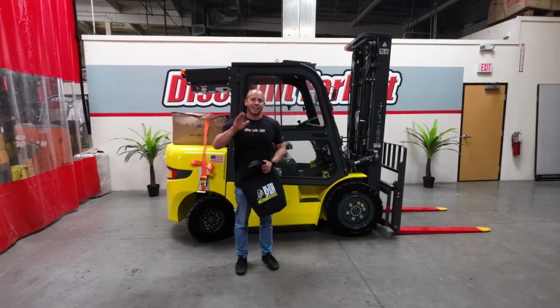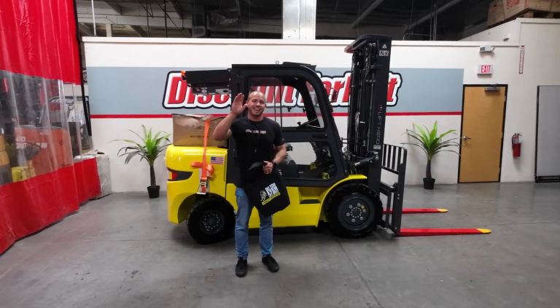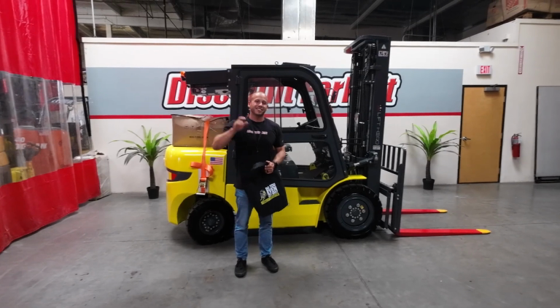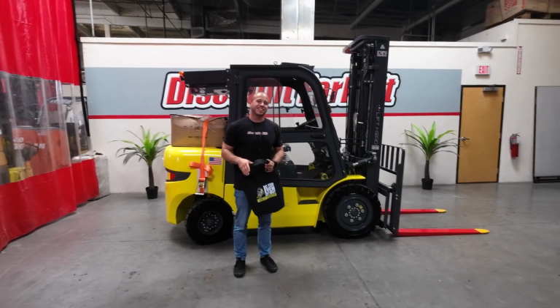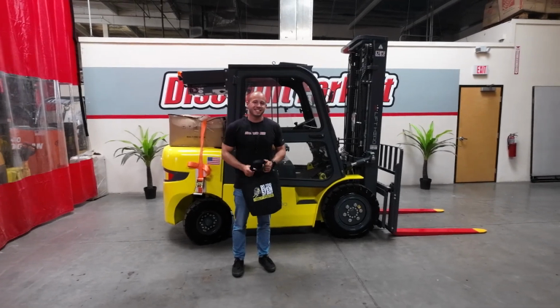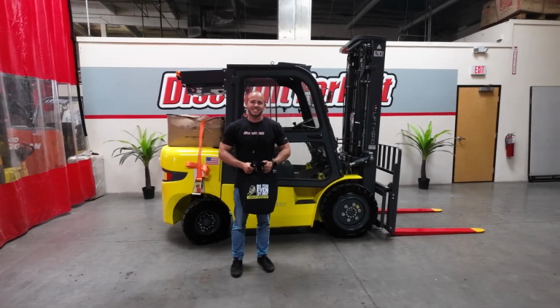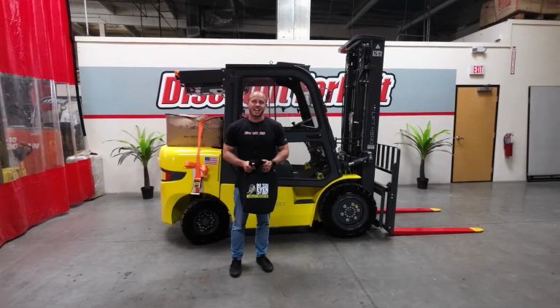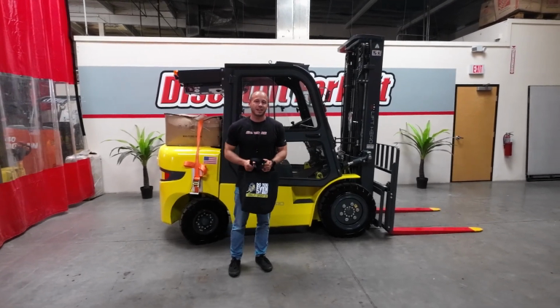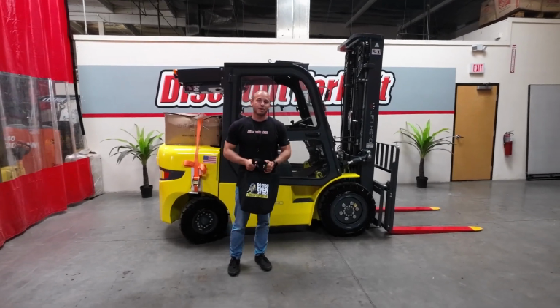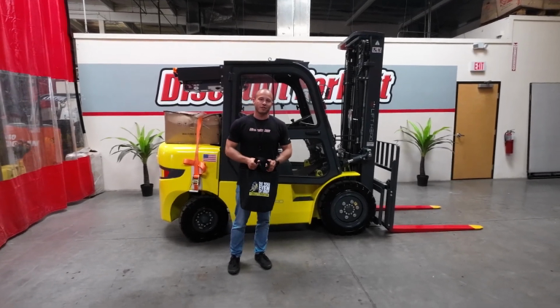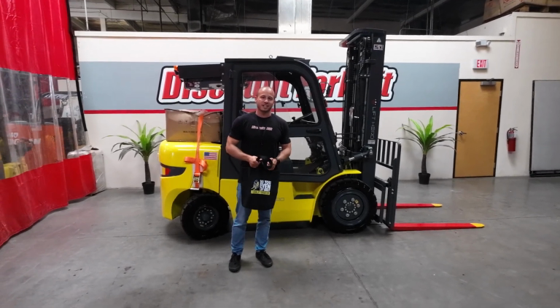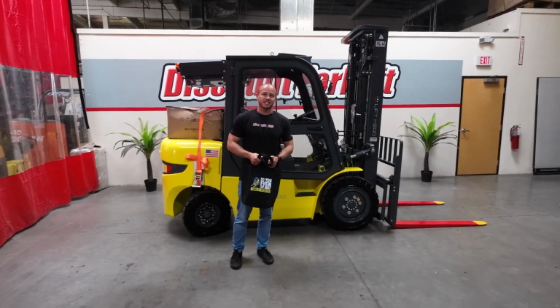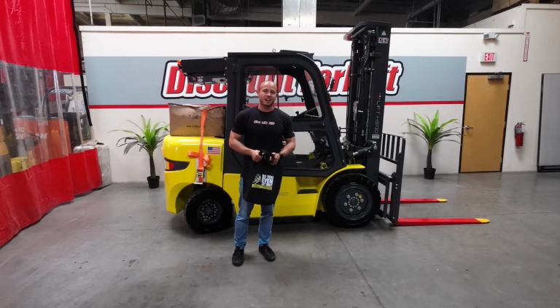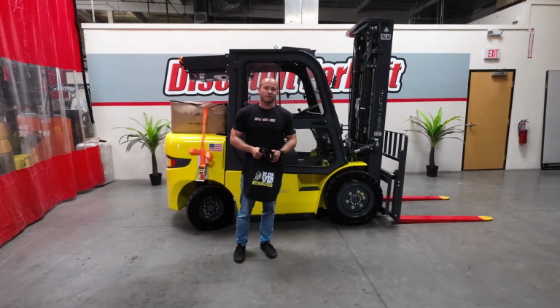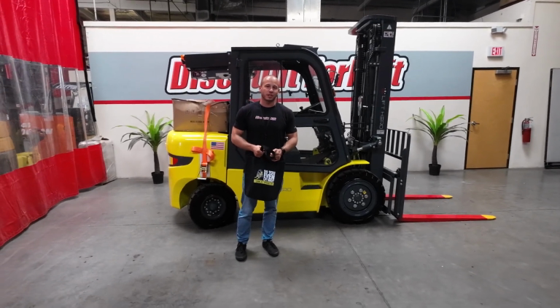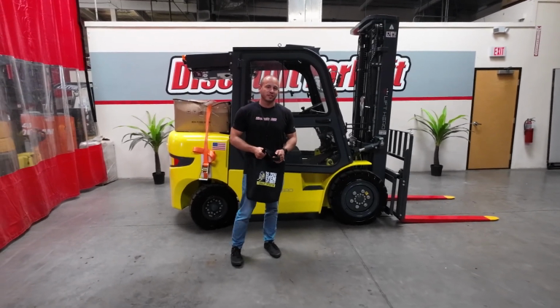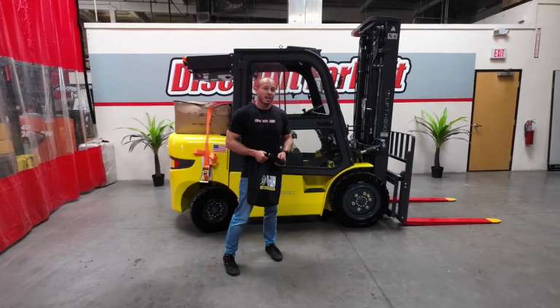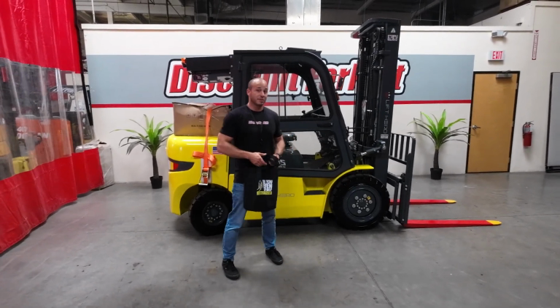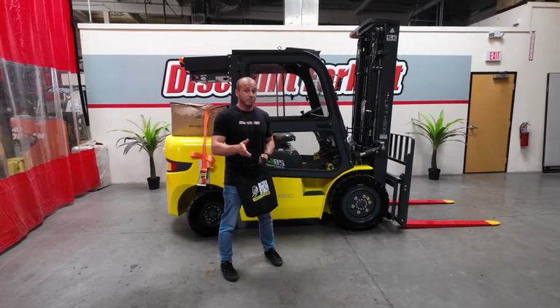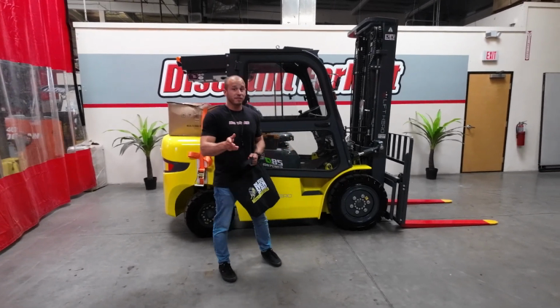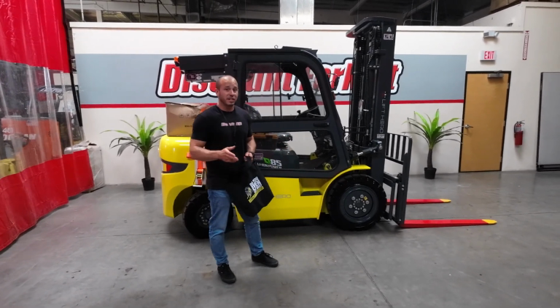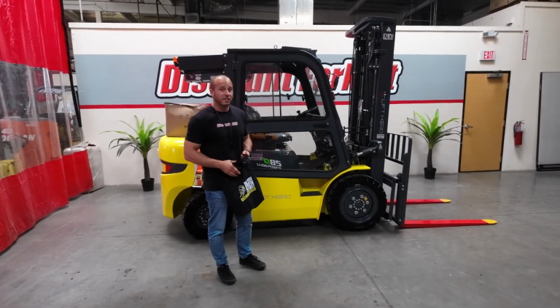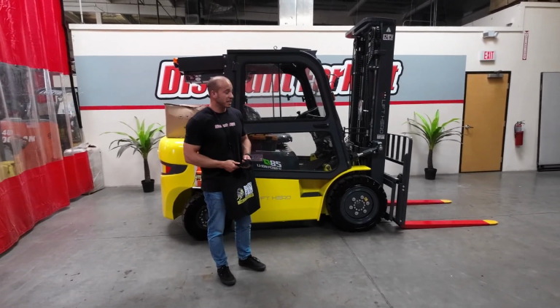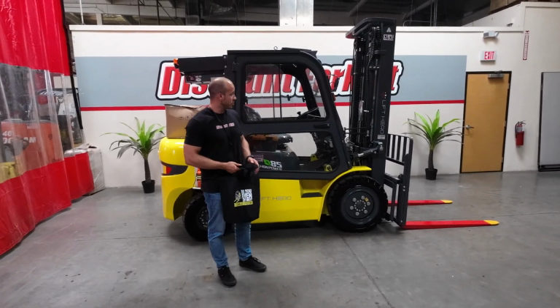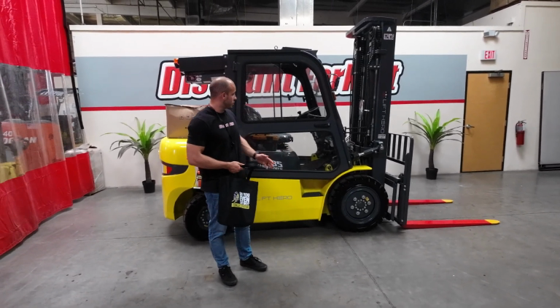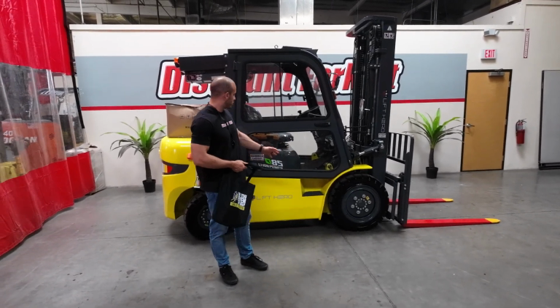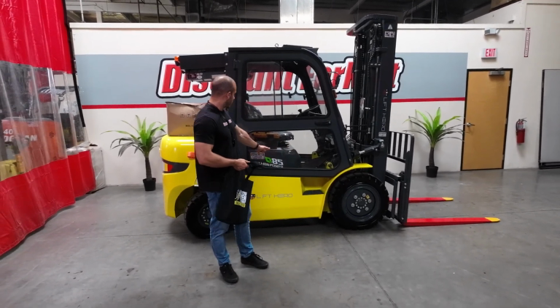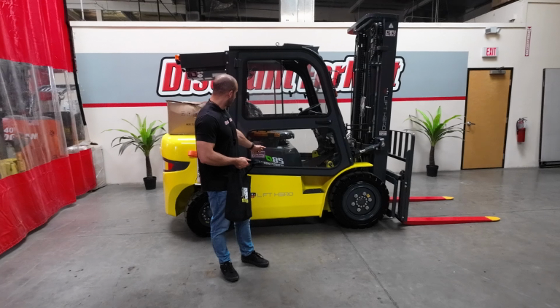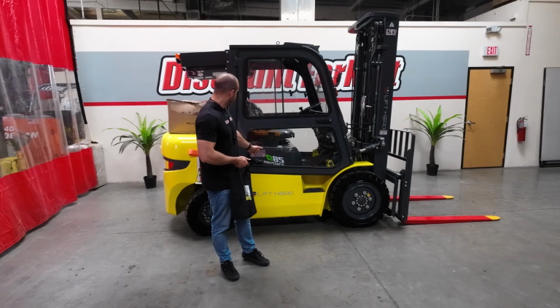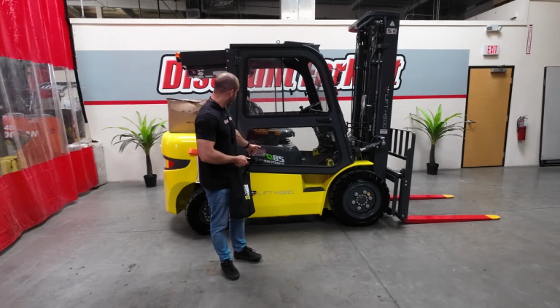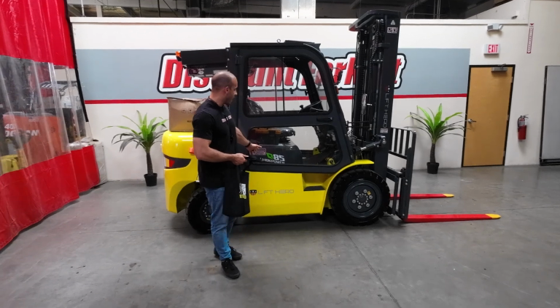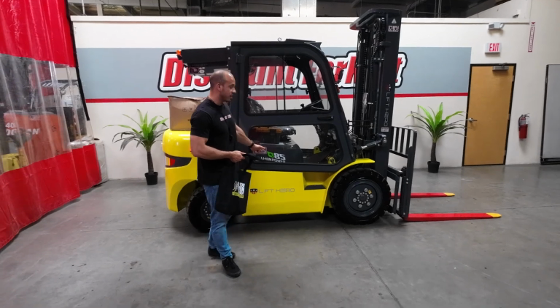Hey Karina, this is Caleb over at Discount Forklift. I'm stepping in for David to introduce you to the lovely Kathleen.